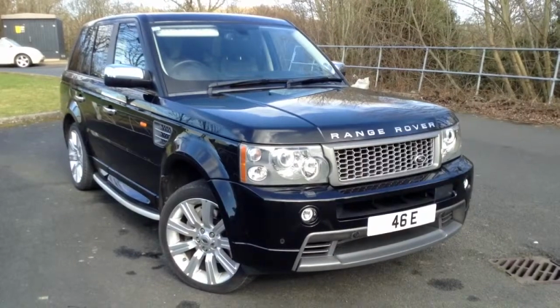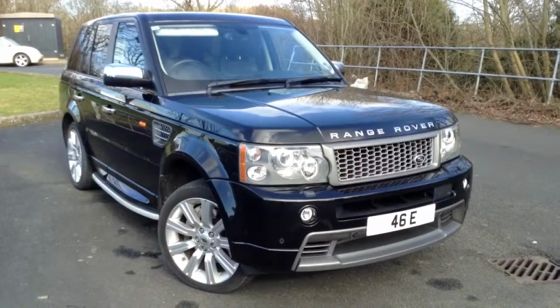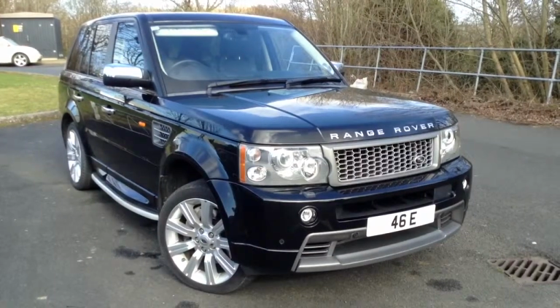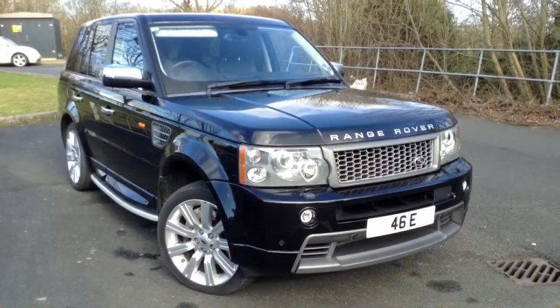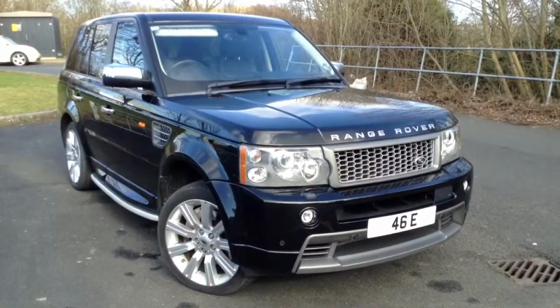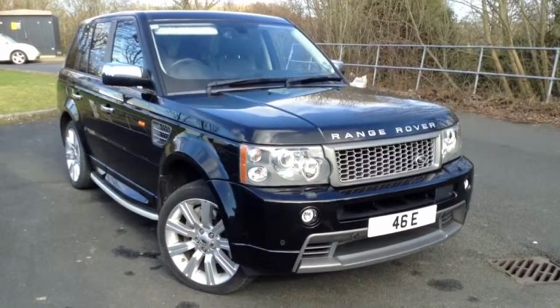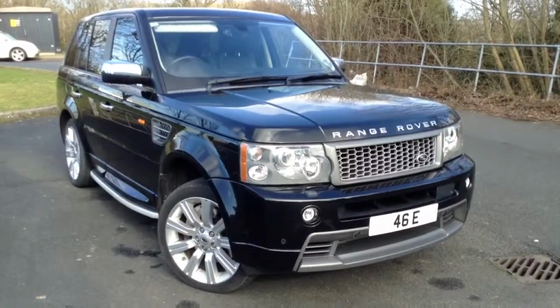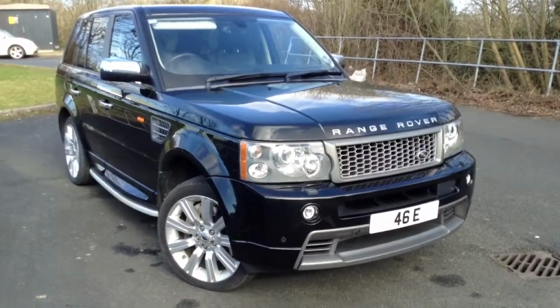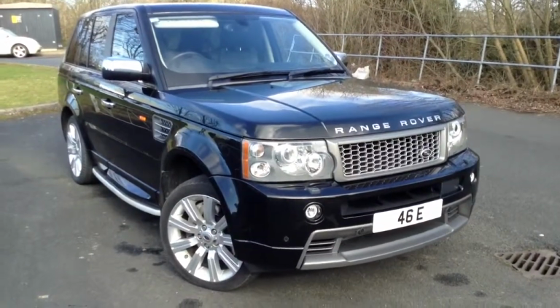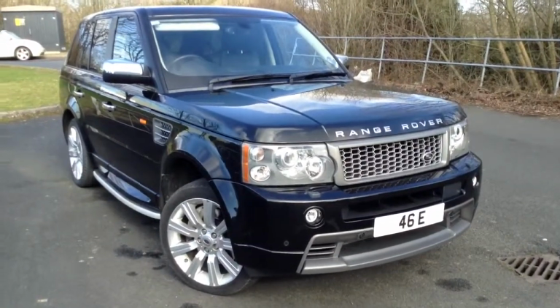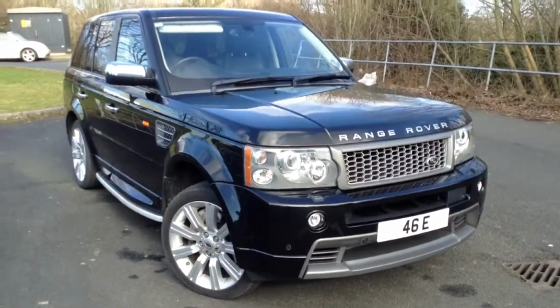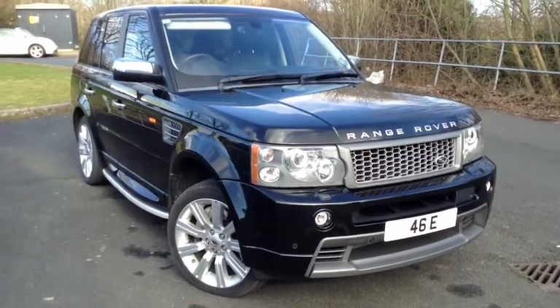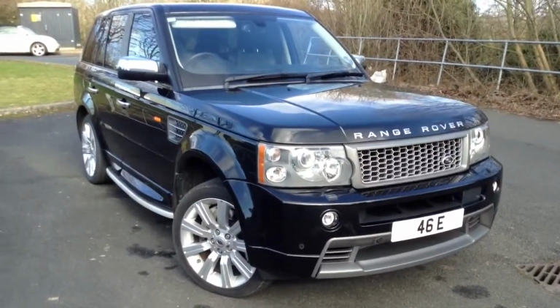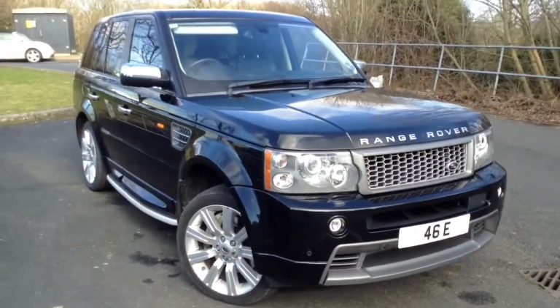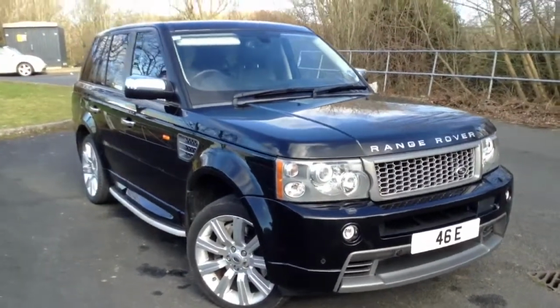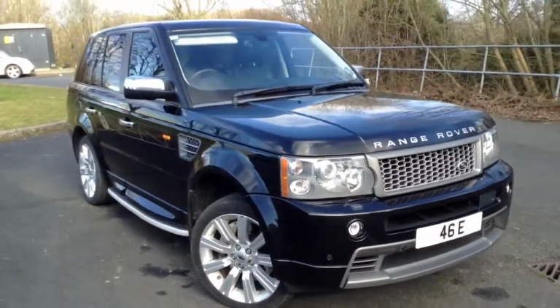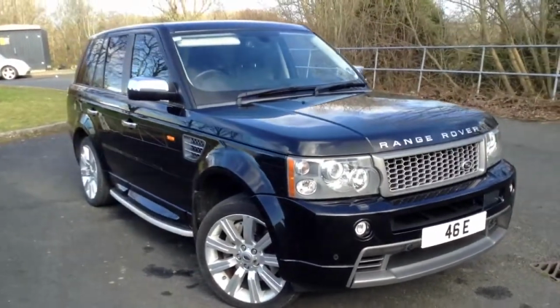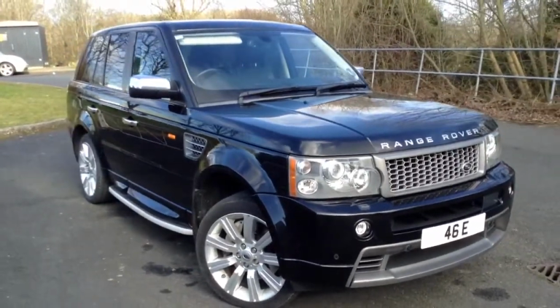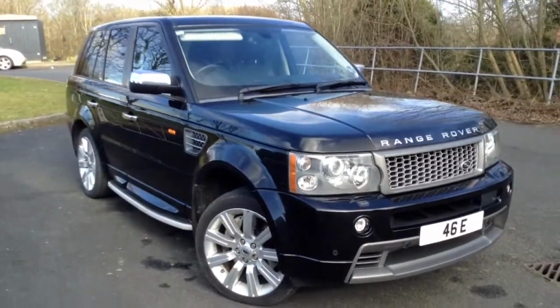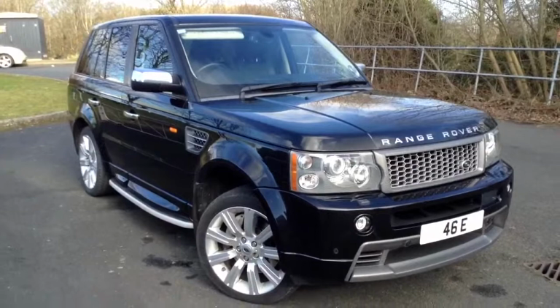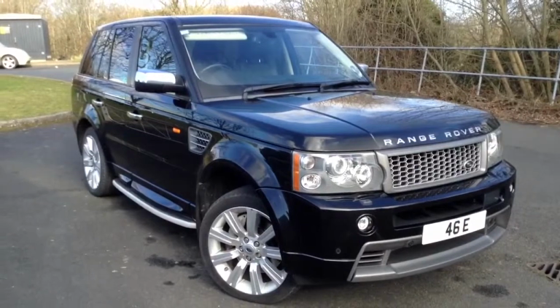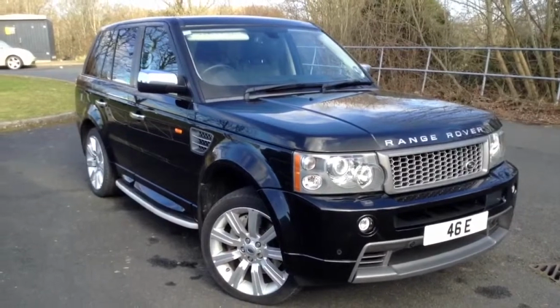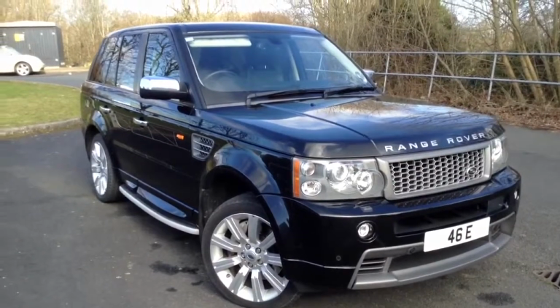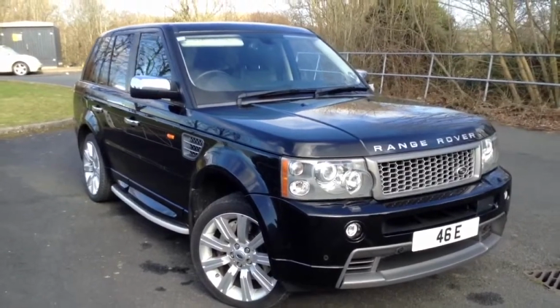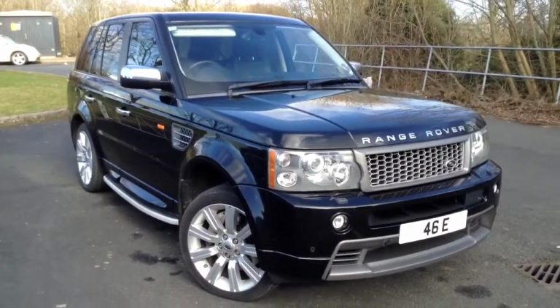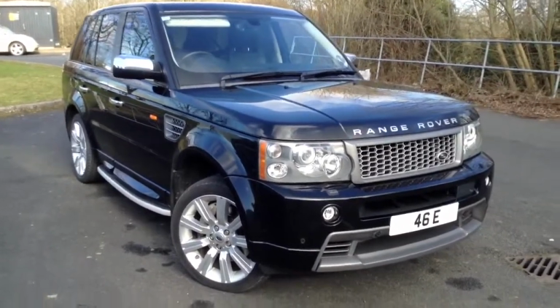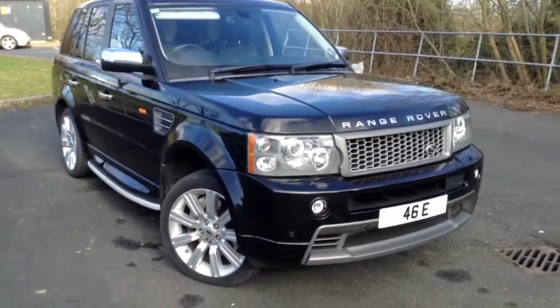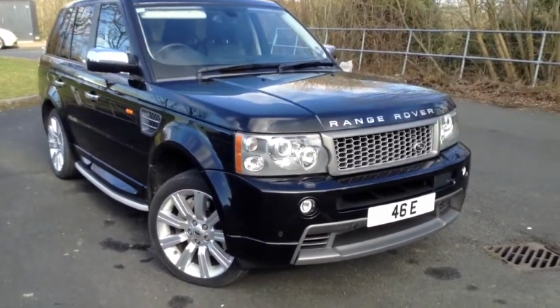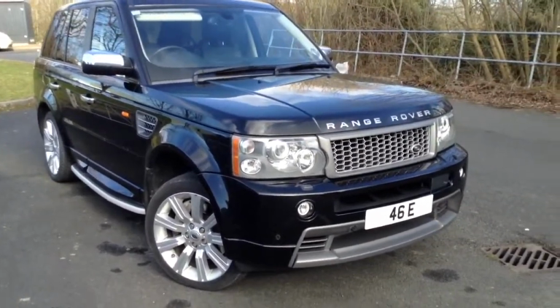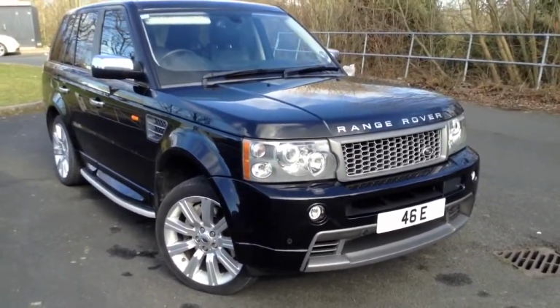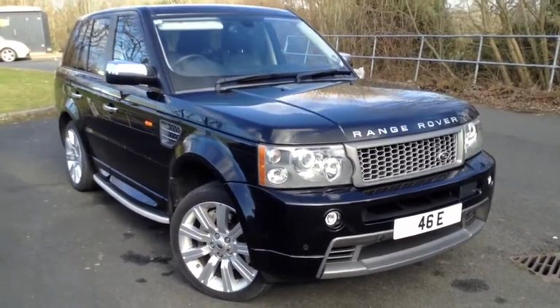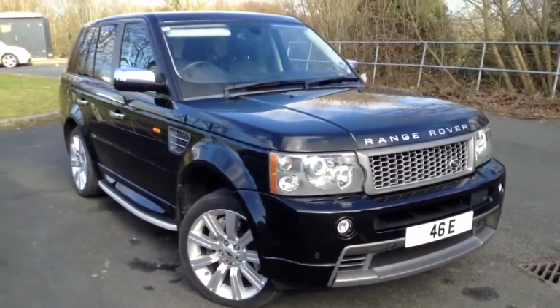Here we have a 2007 Range Rover Sport HST in black. The car is fully loaded in spec as you'll see throughout the video.